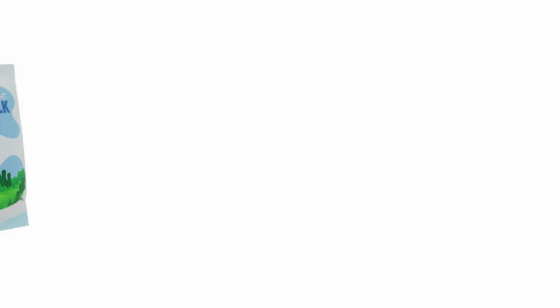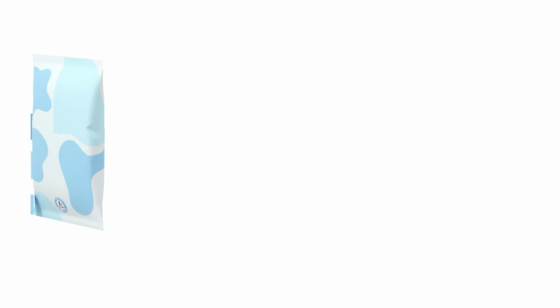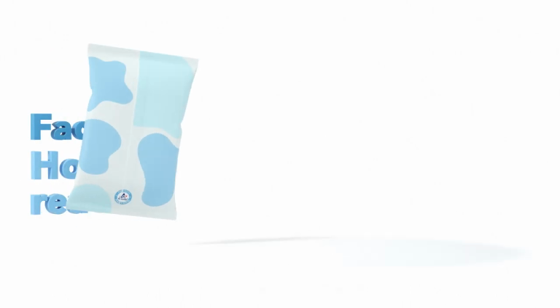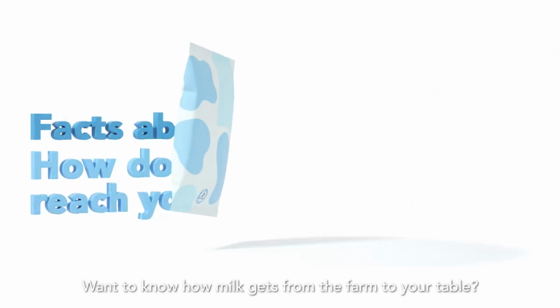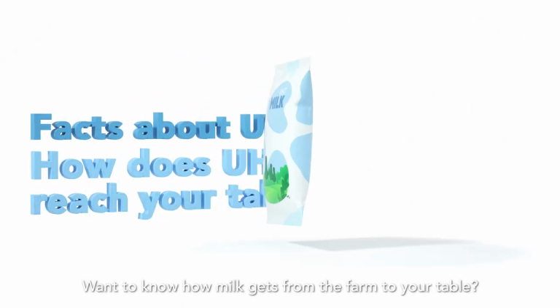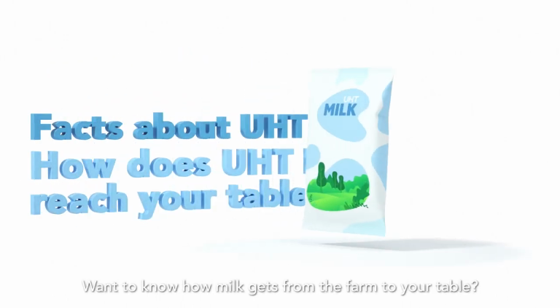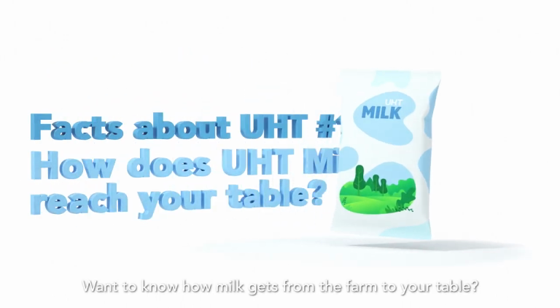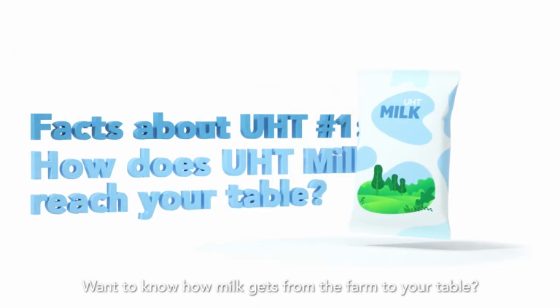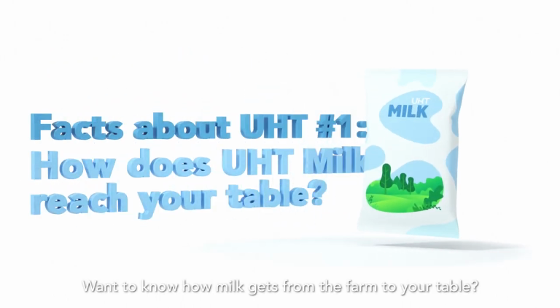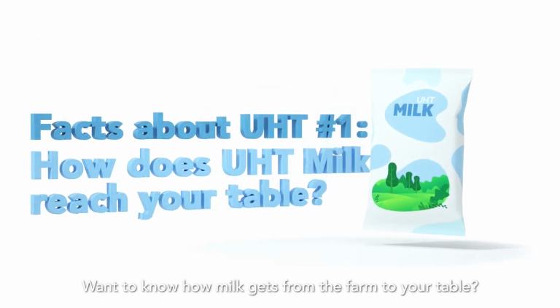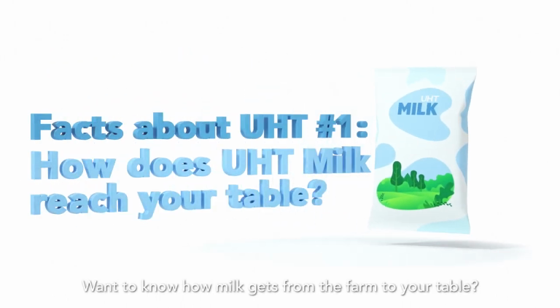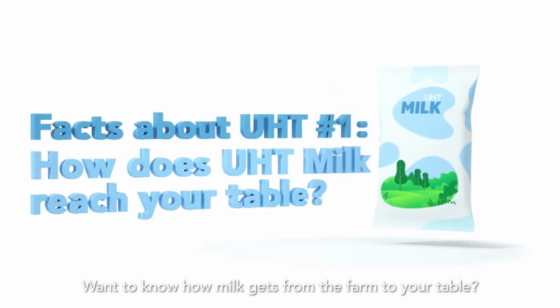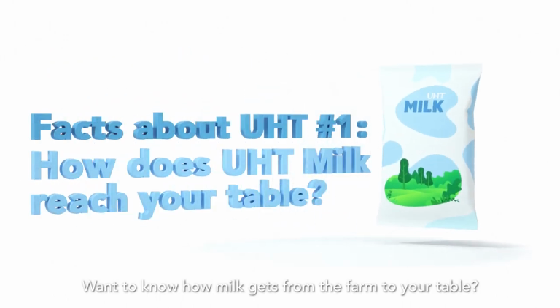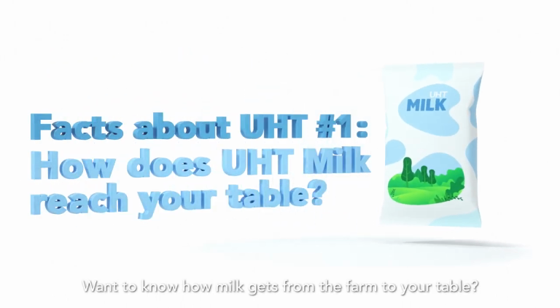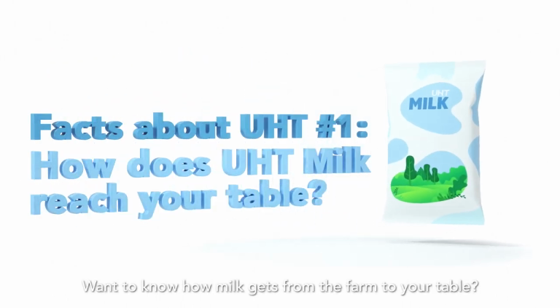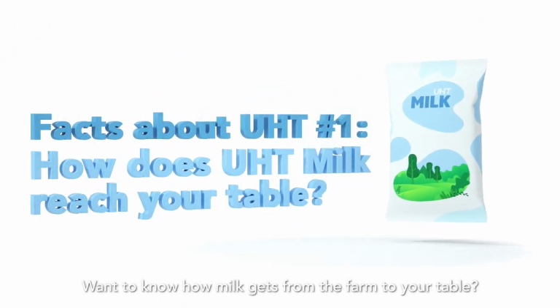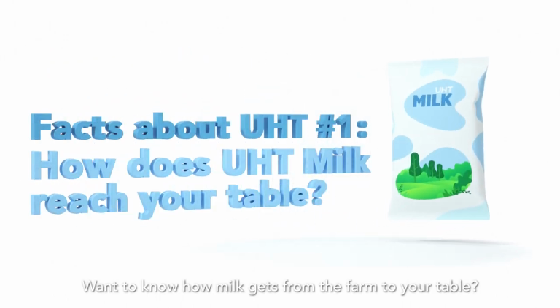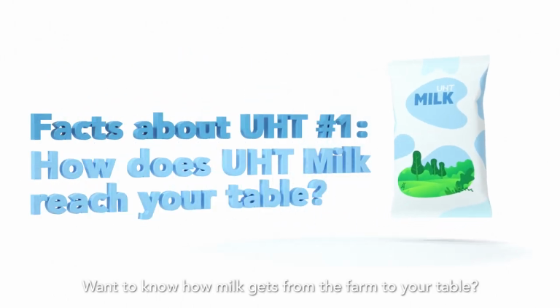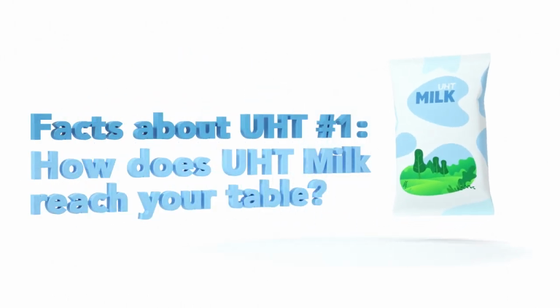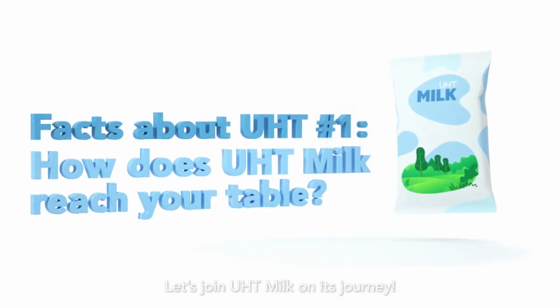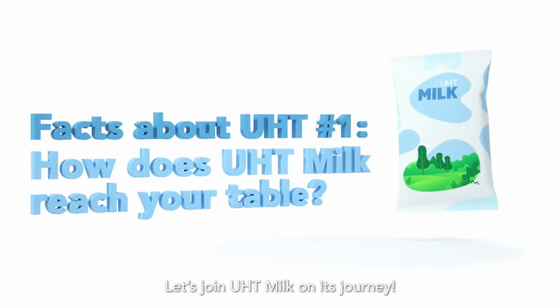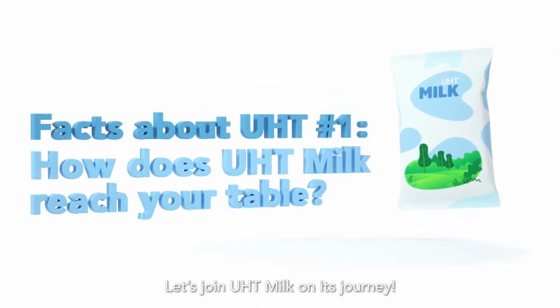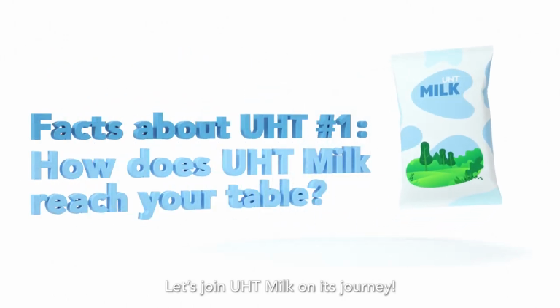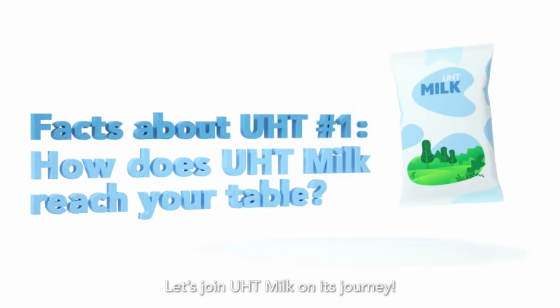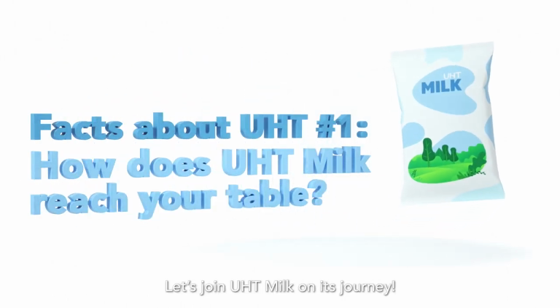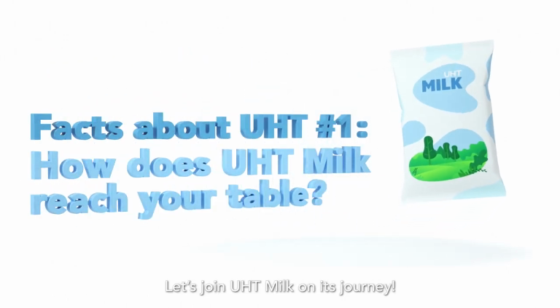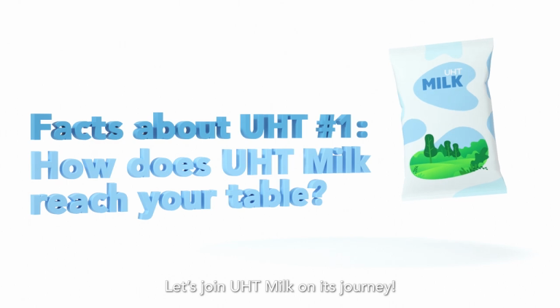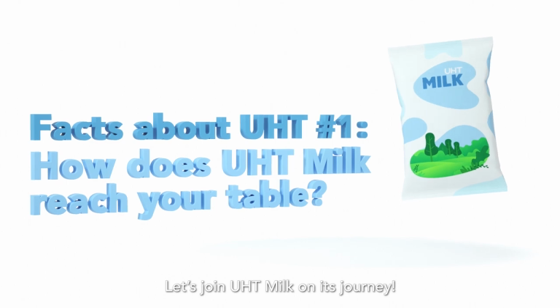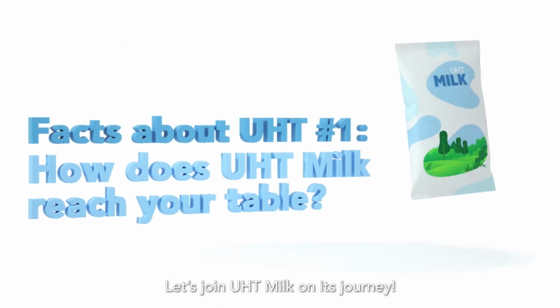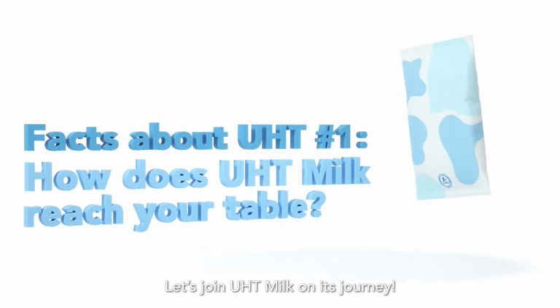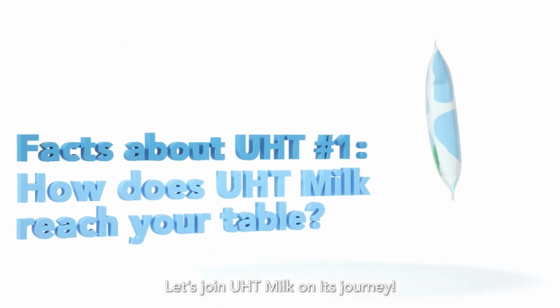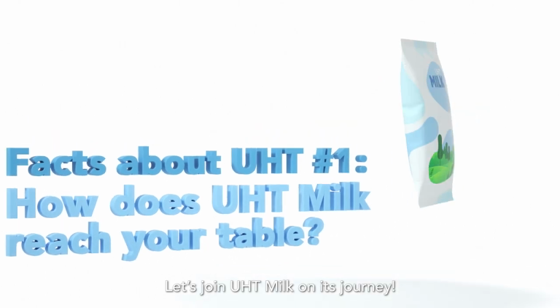Want to know how milk gets from the farm to your table? Let's join UHT Milk on its journey.